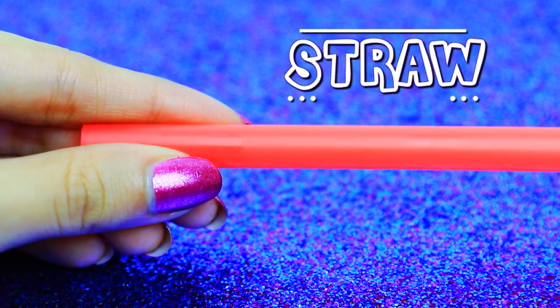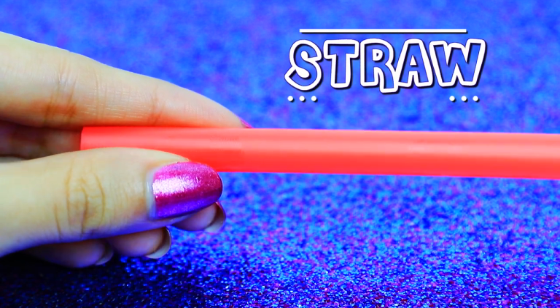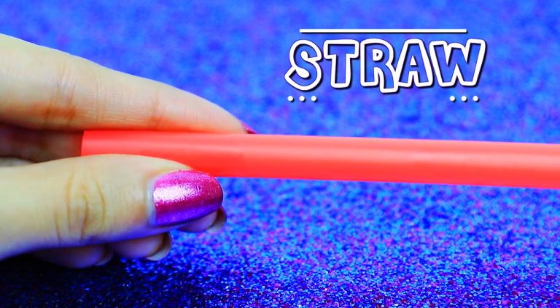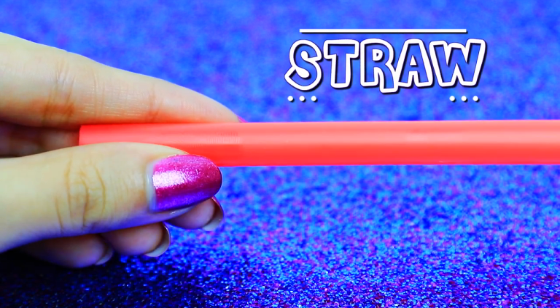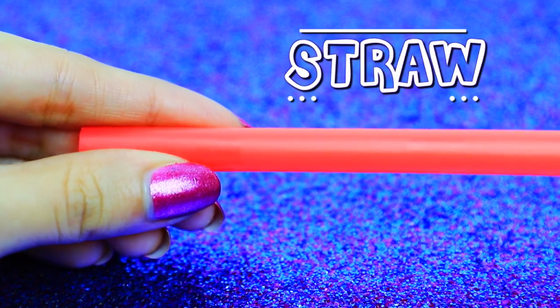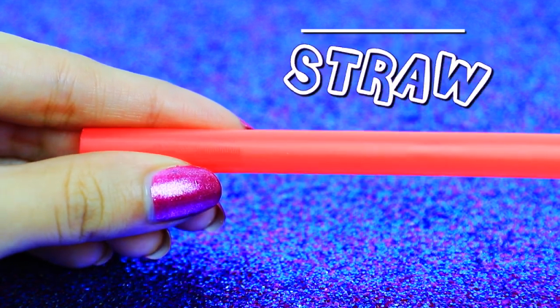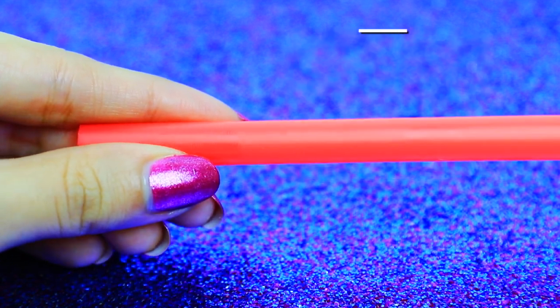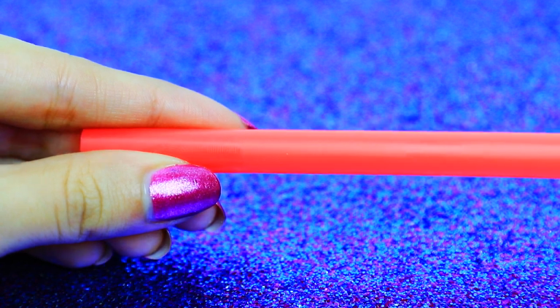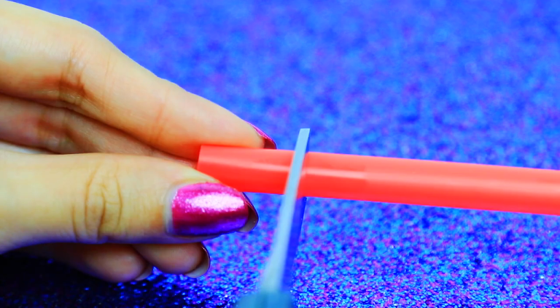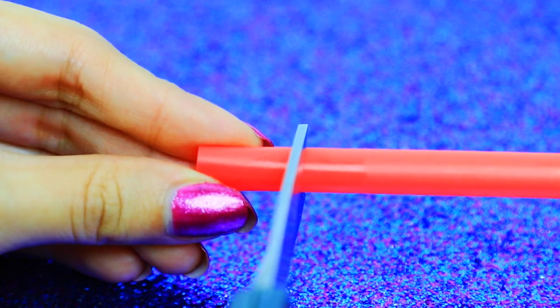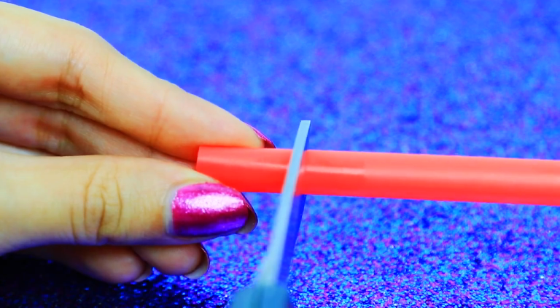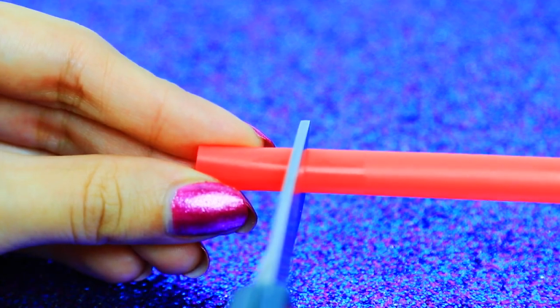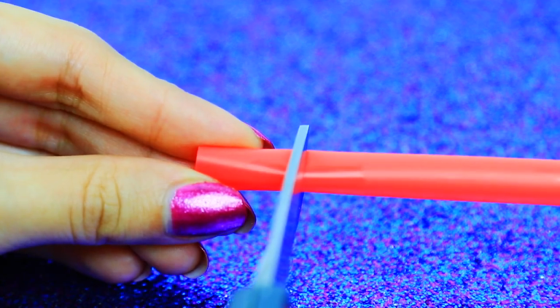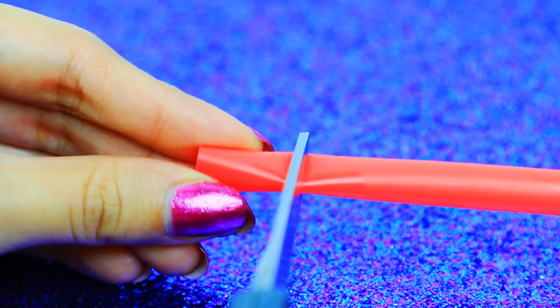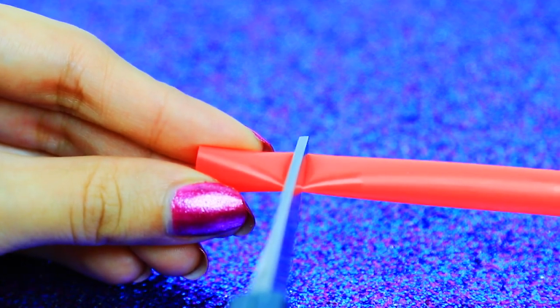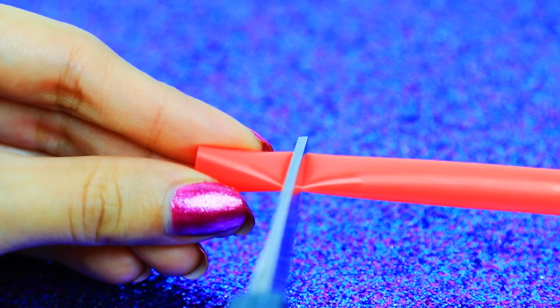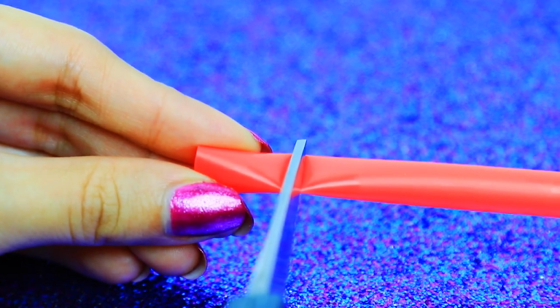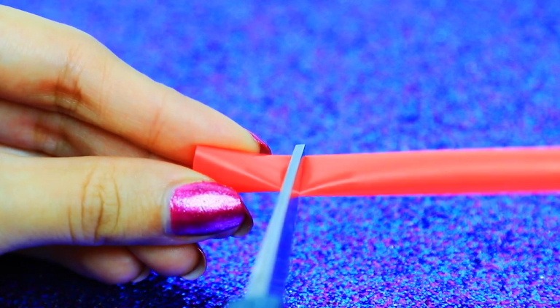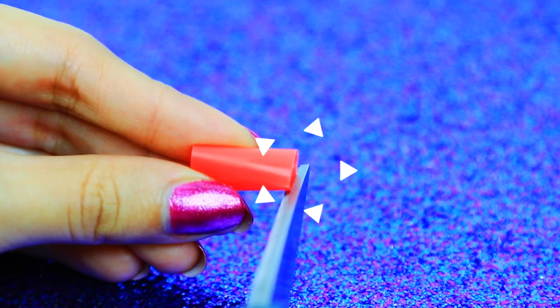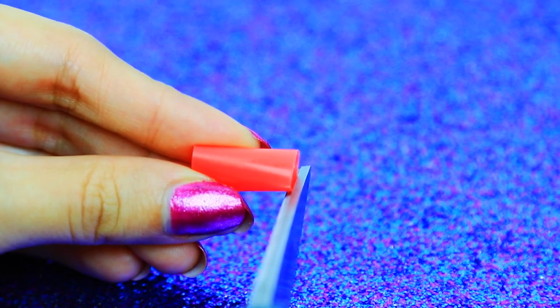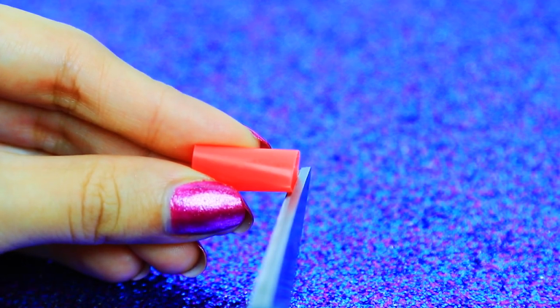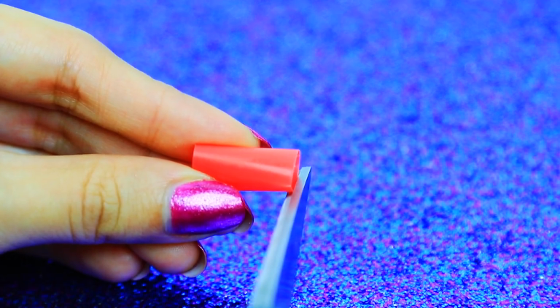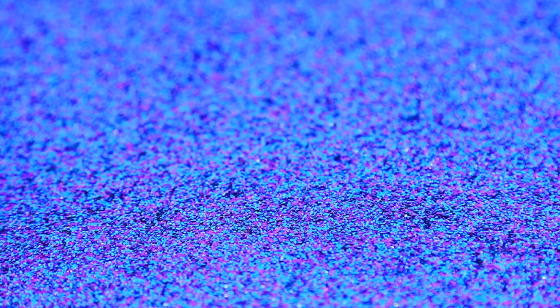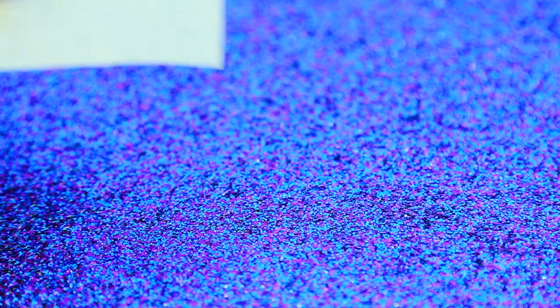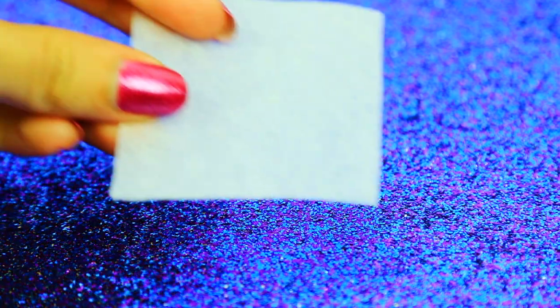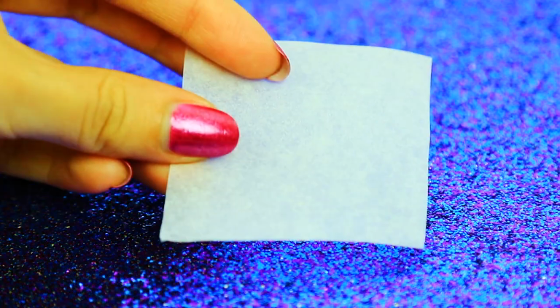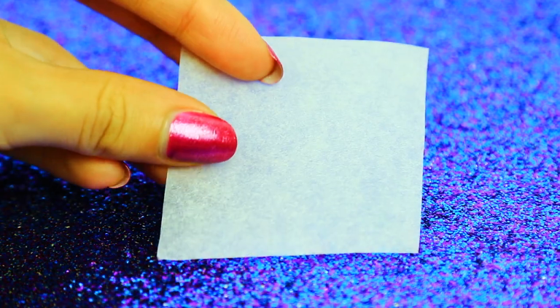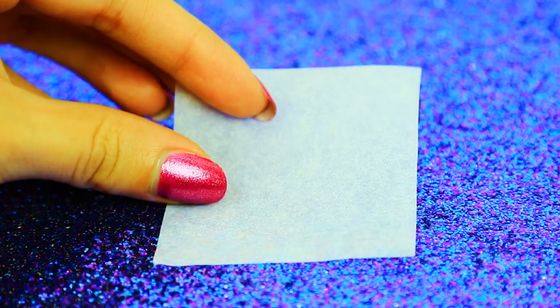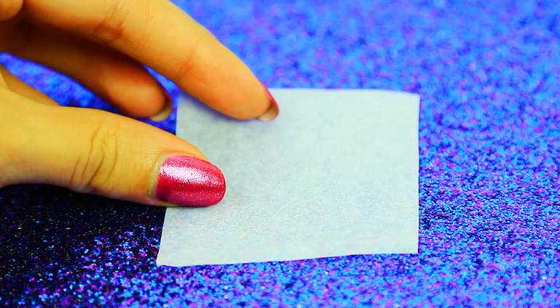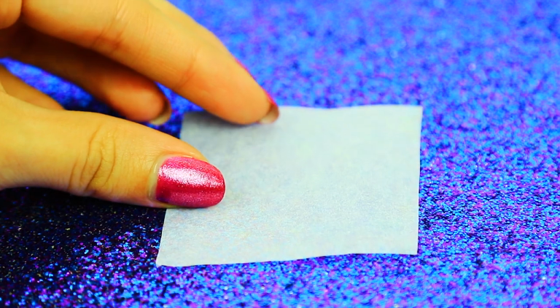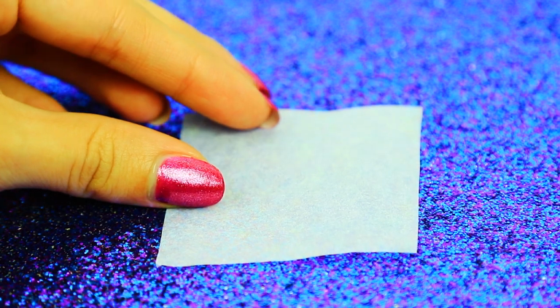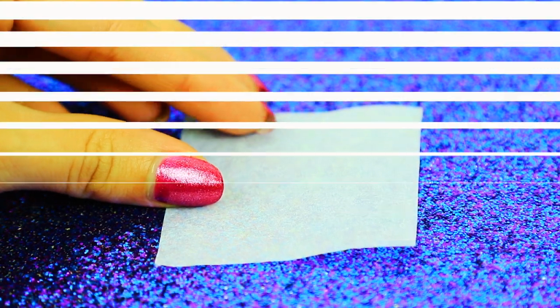Hello everybody, welcome to our new tutorial. This time we are going to be doing a miniature shampoo. I really hope you enjoy this tutorial and please keep watching.